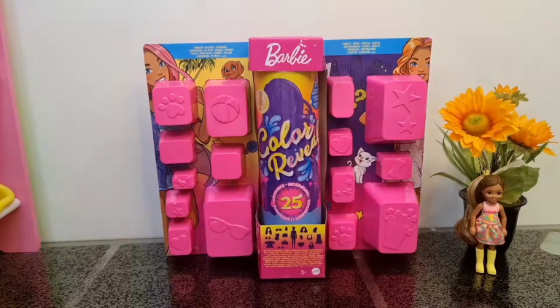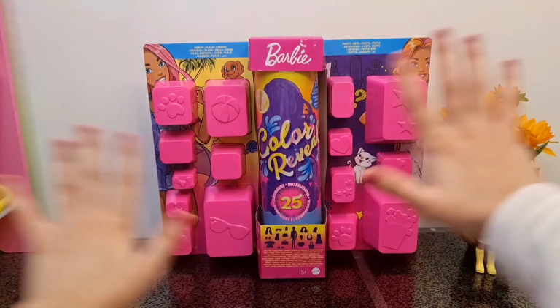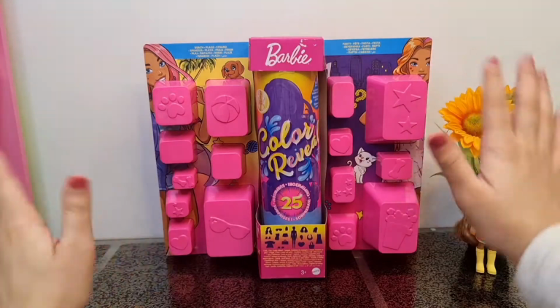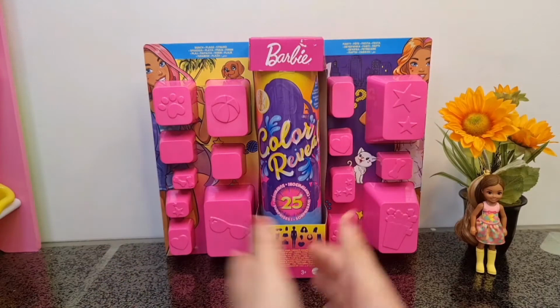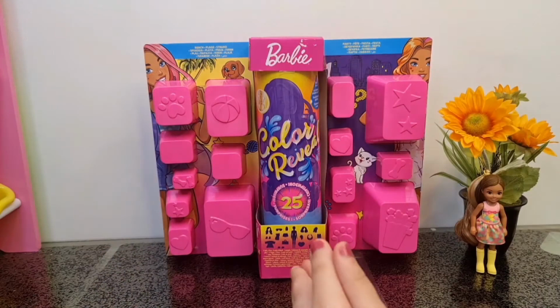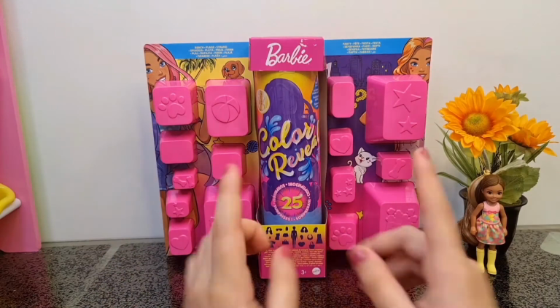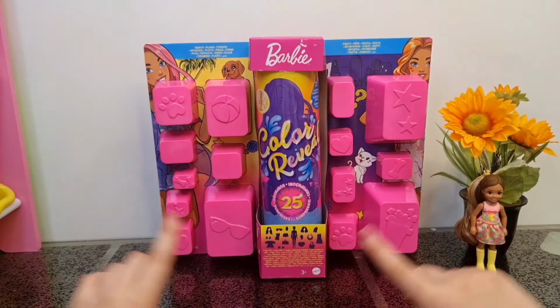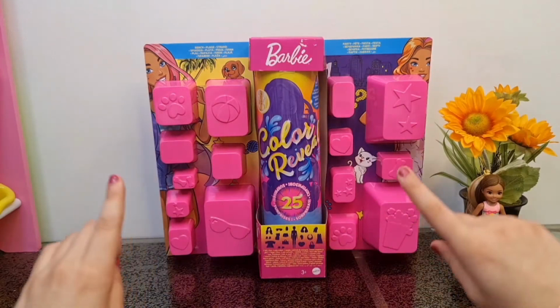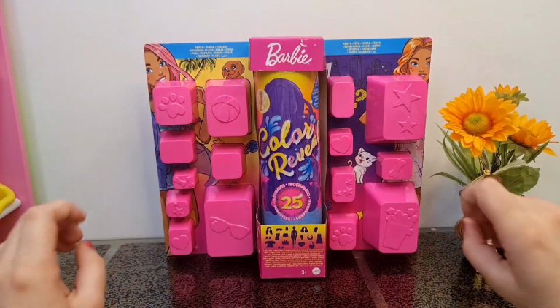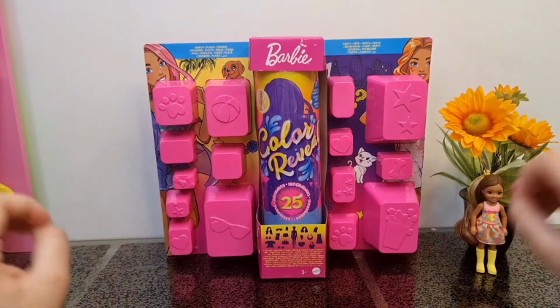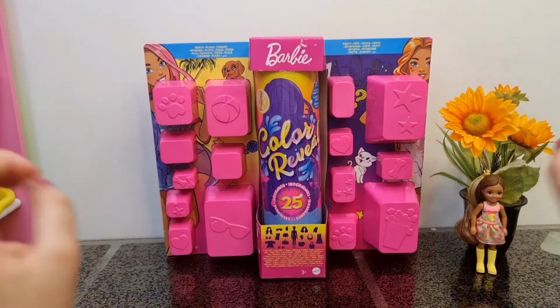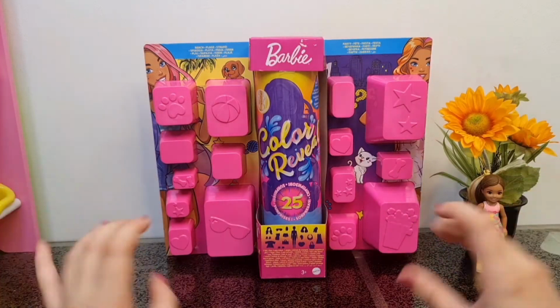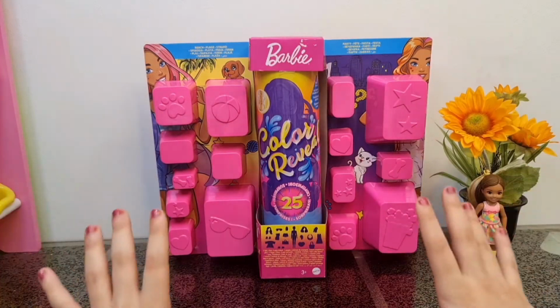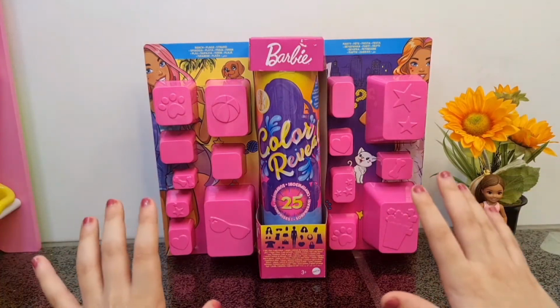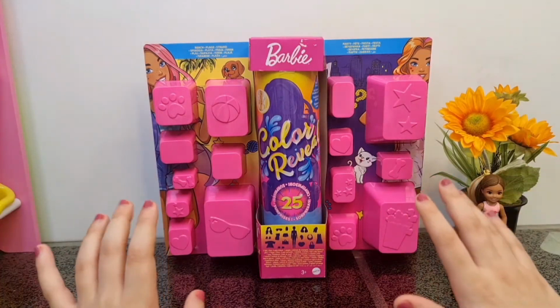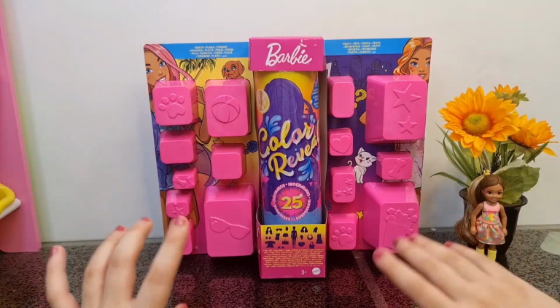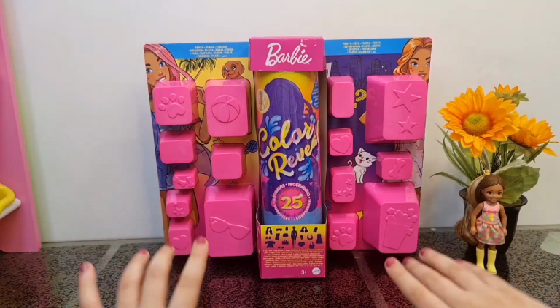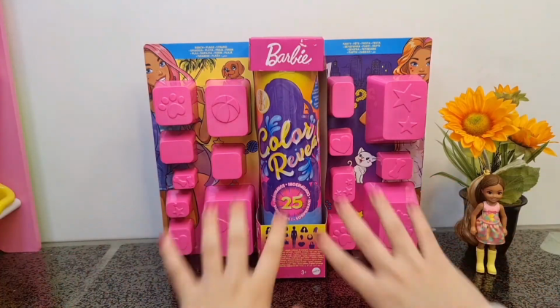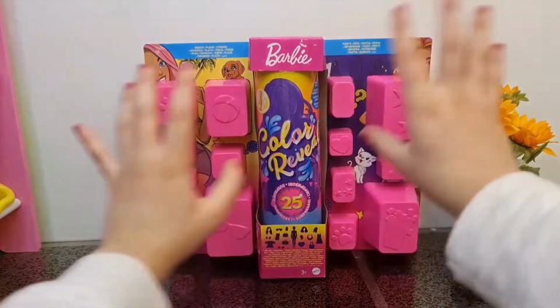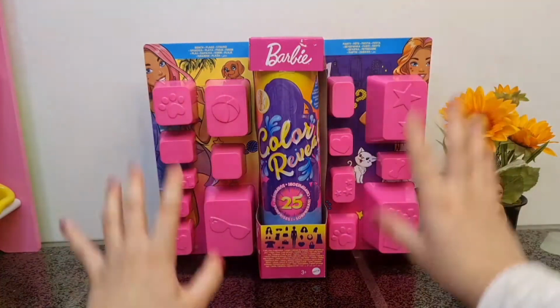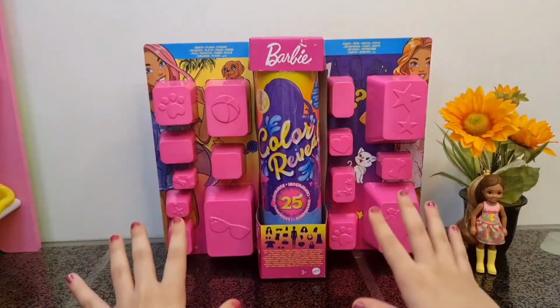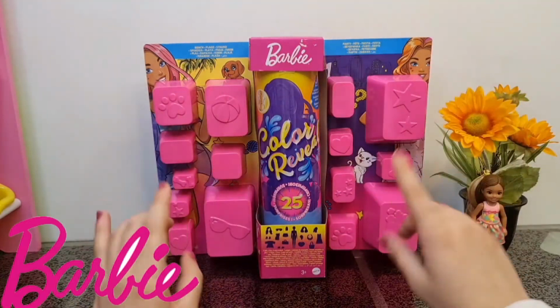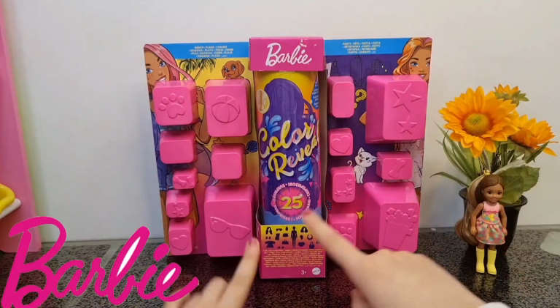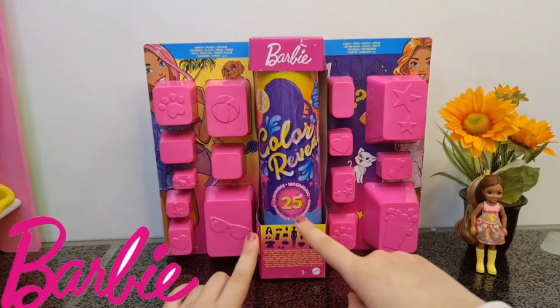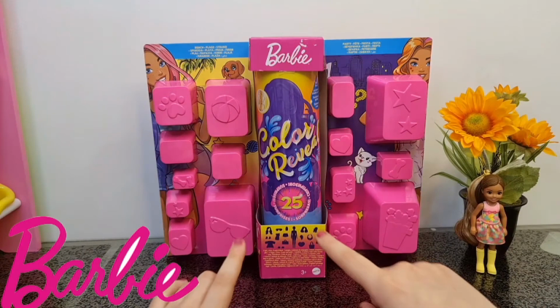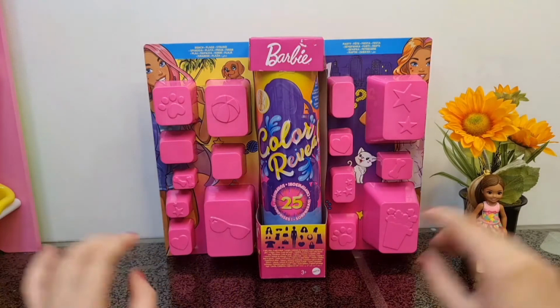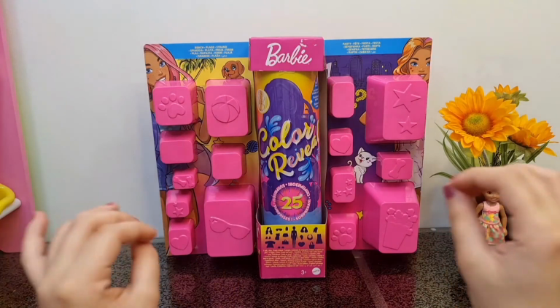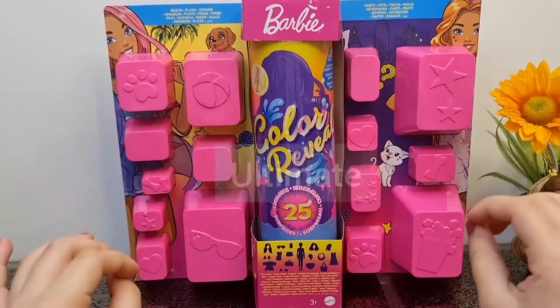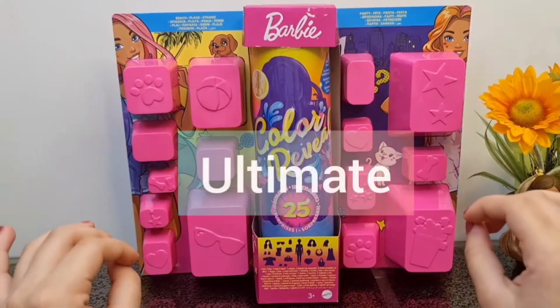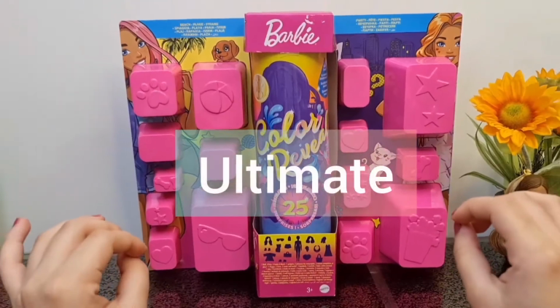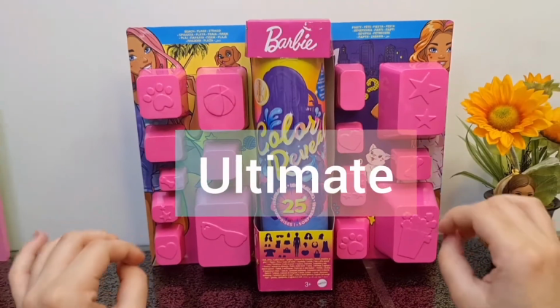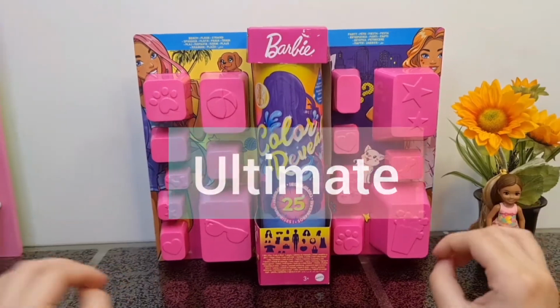Hello everyone, I am Juri, welcome to my kingdom. Today we are going to unbox this Barbie Color Reveal Ultimate Pack.